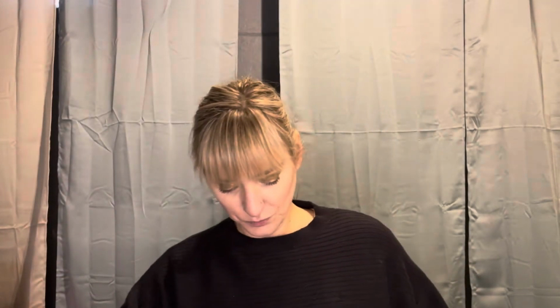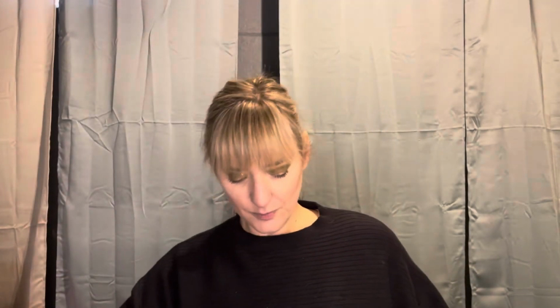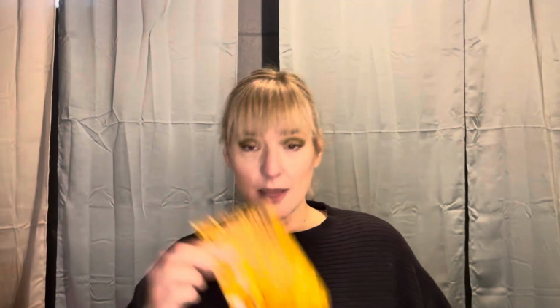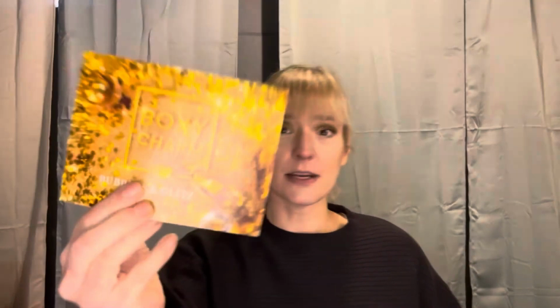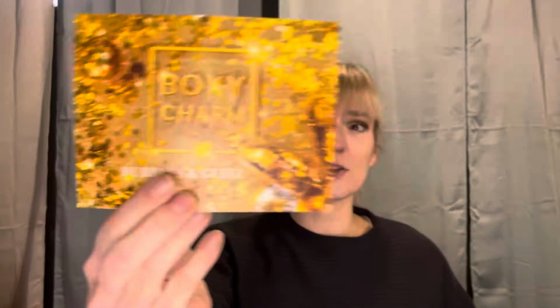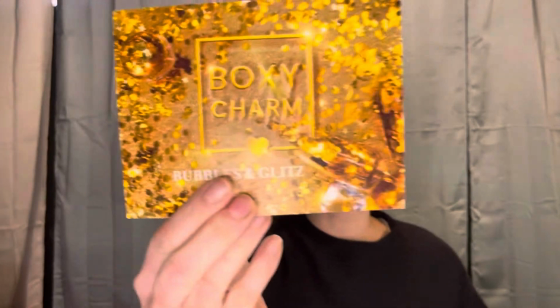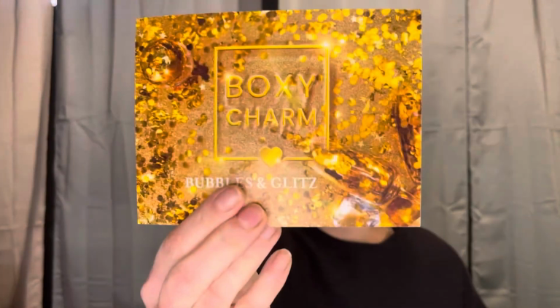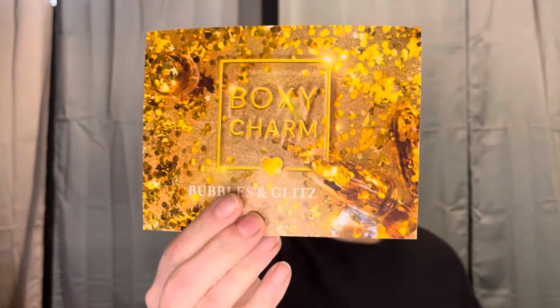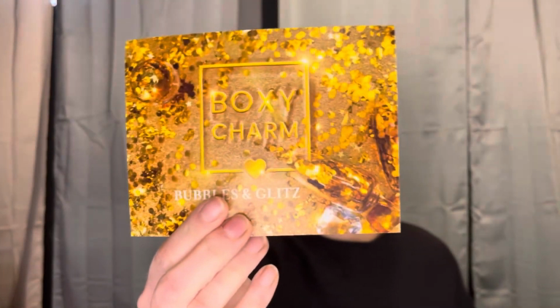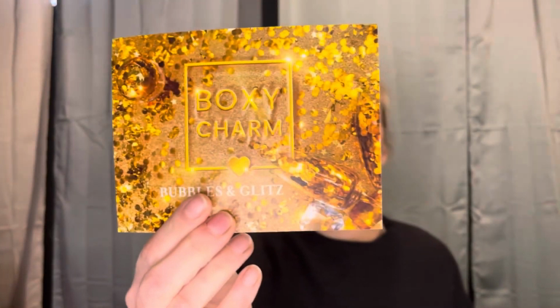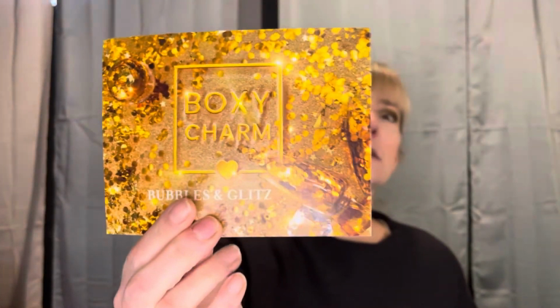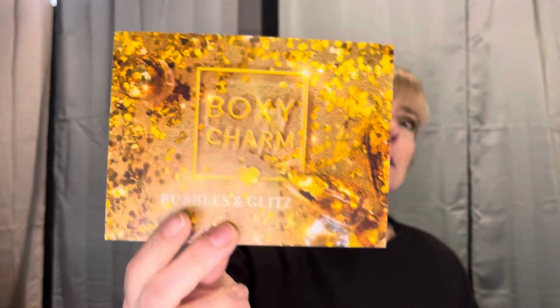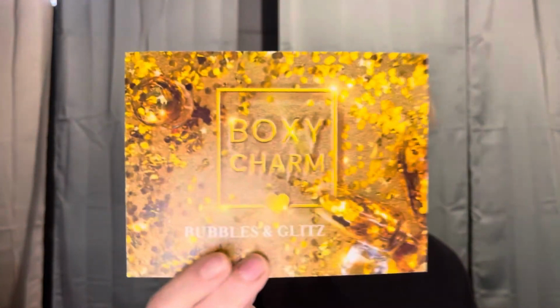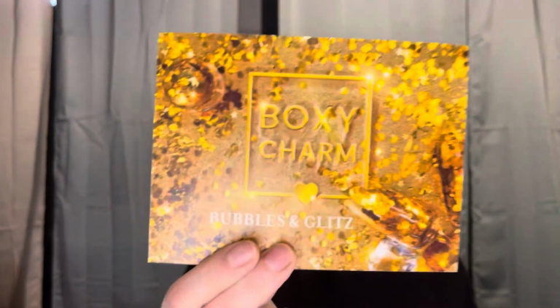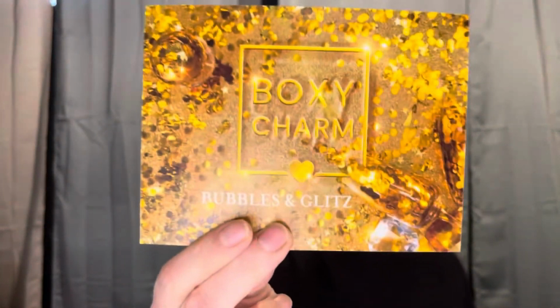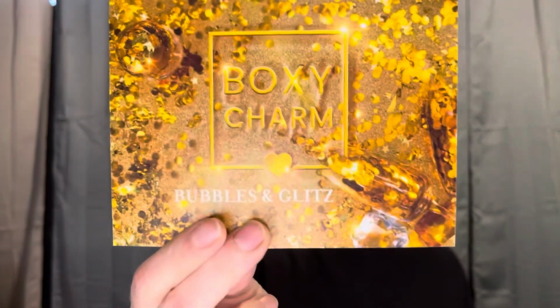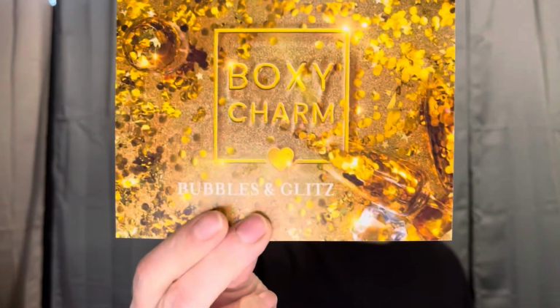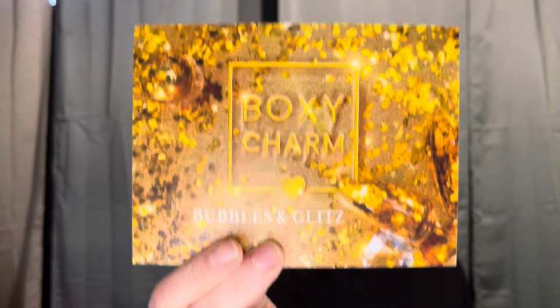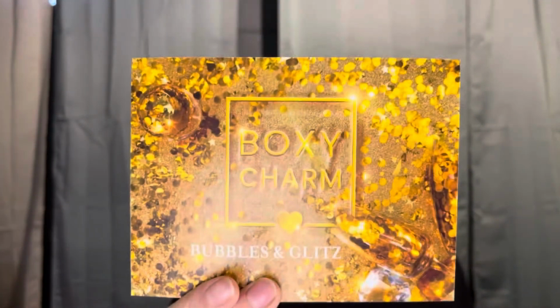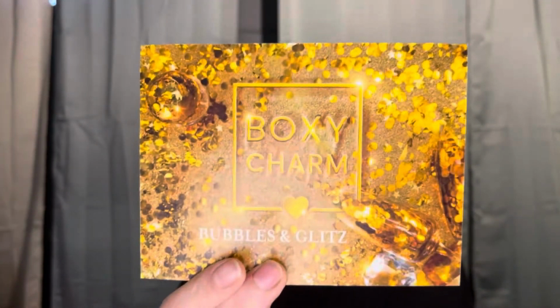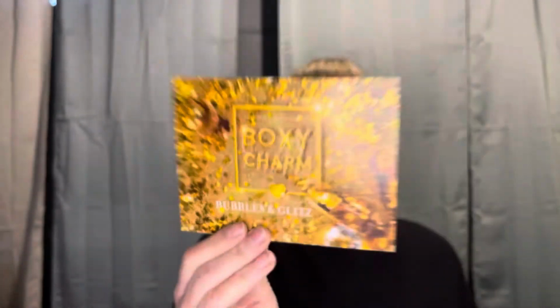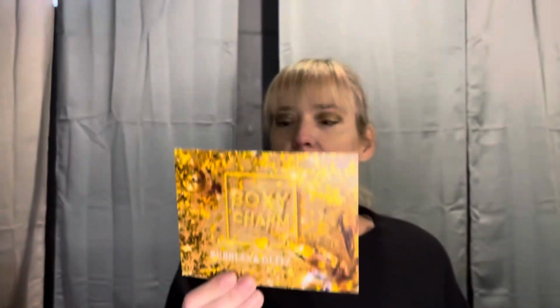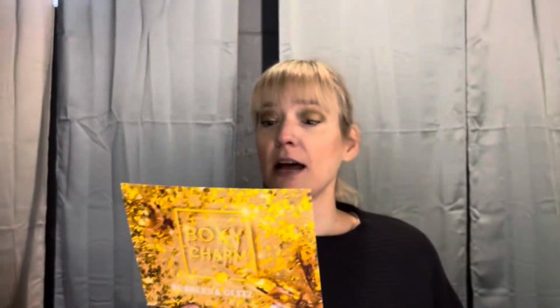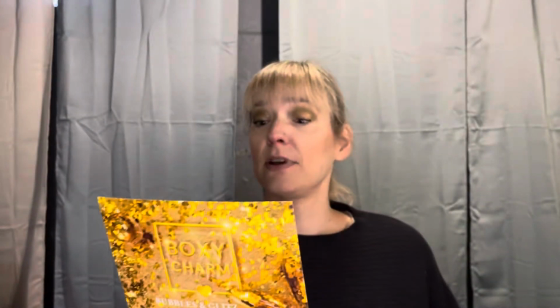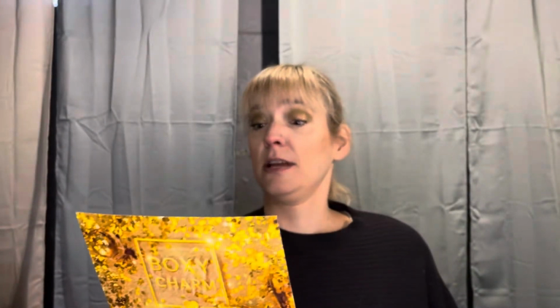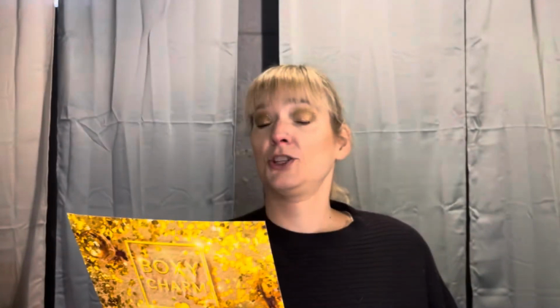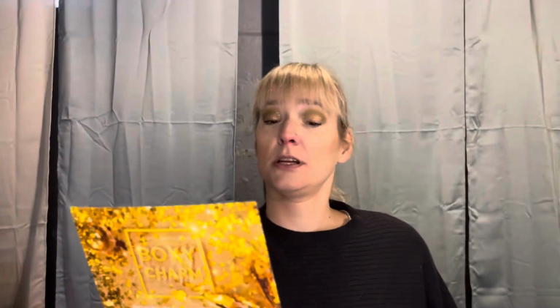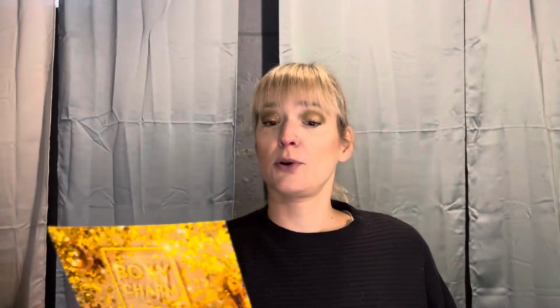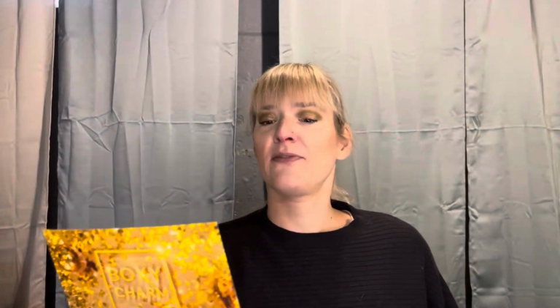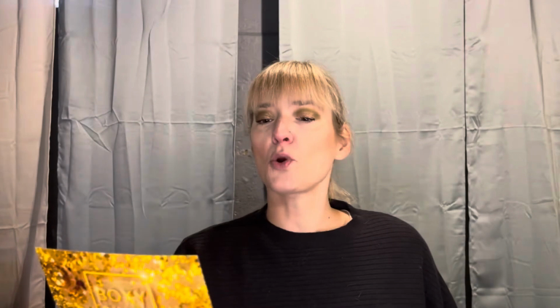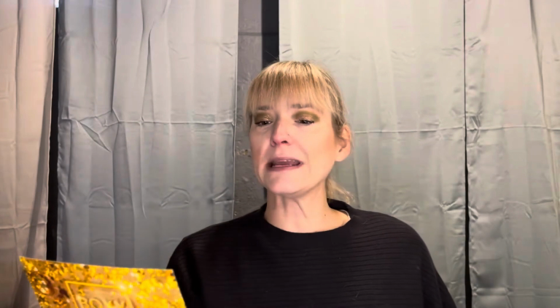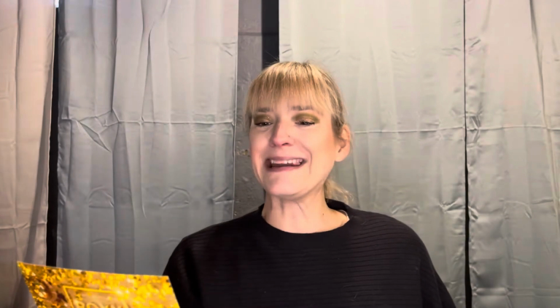Here's our card - it's Bubbles and Glitz, and I got variation number 49.